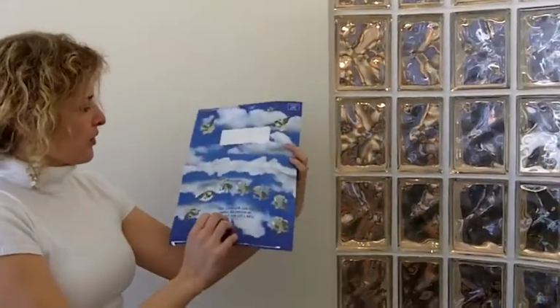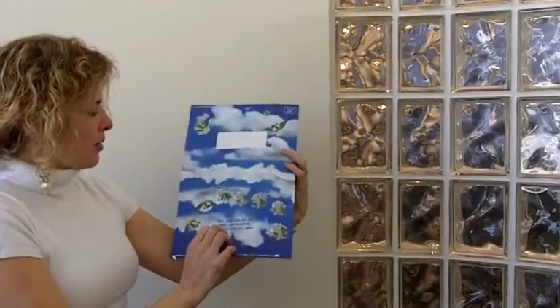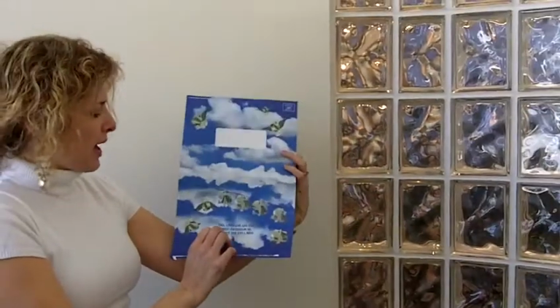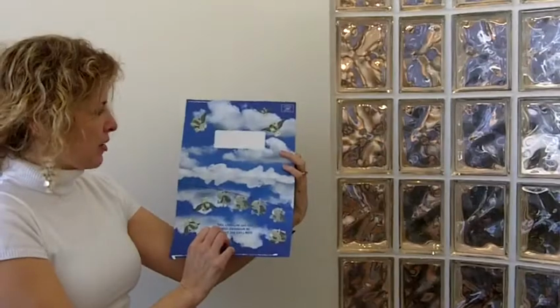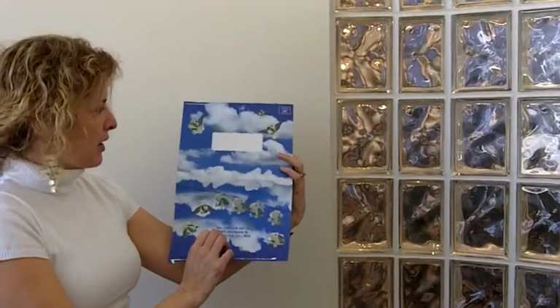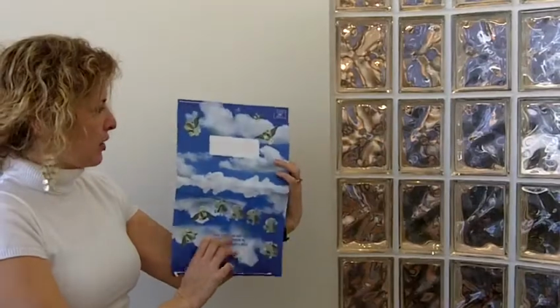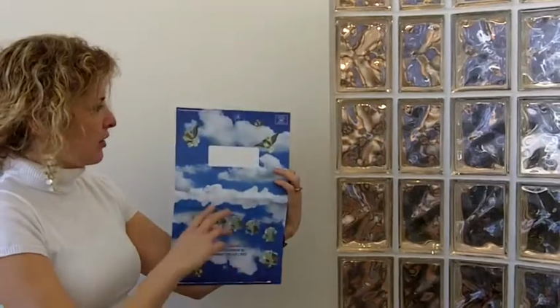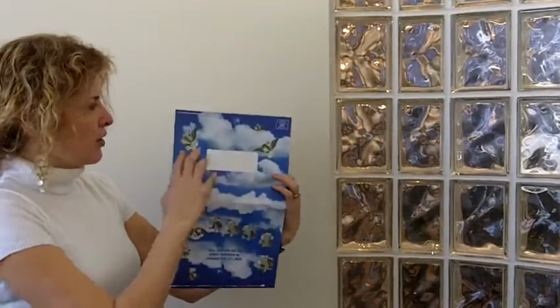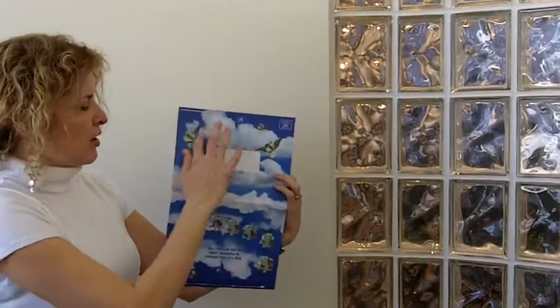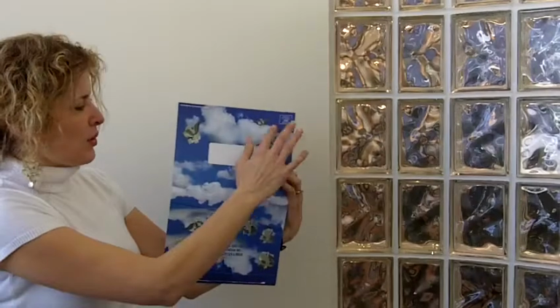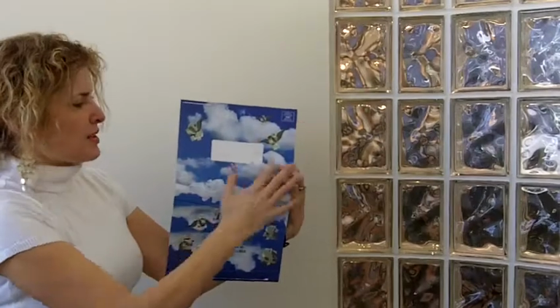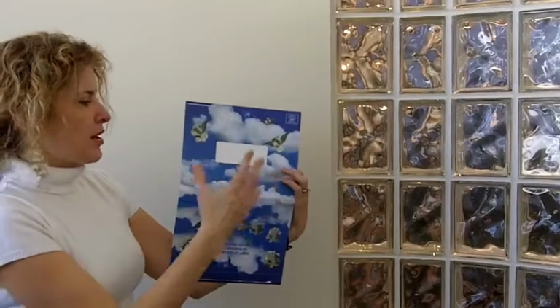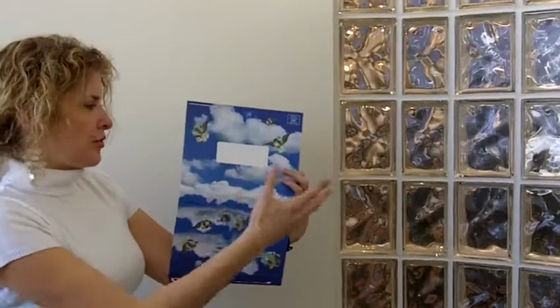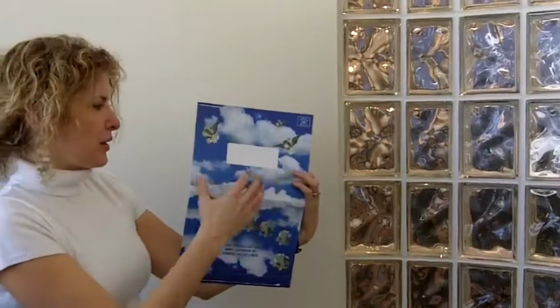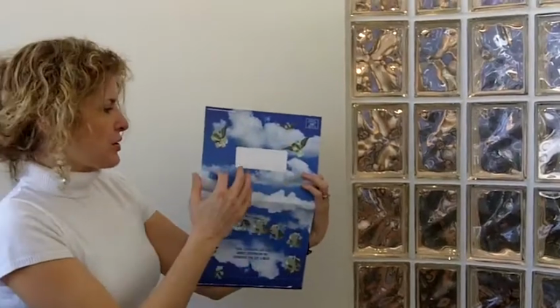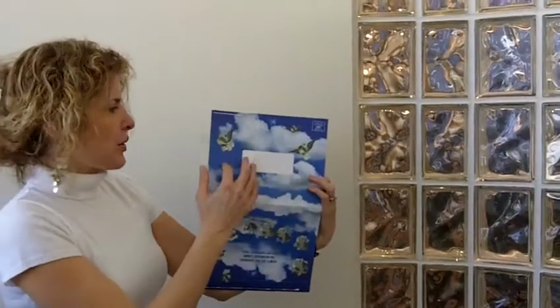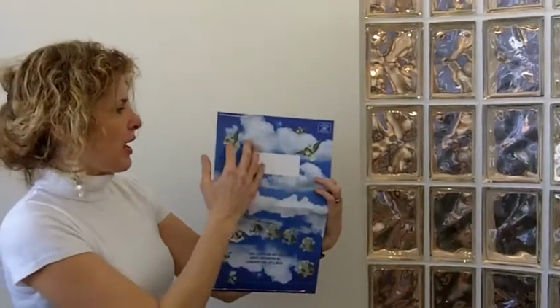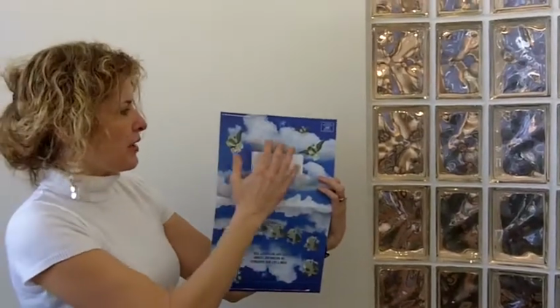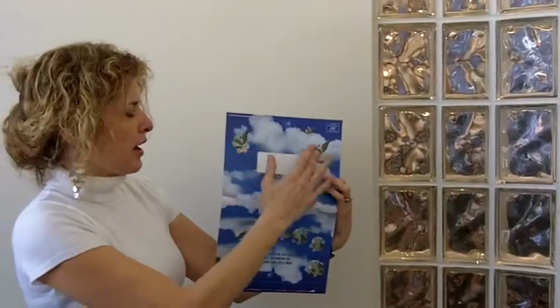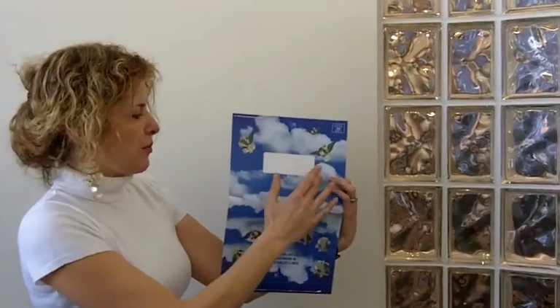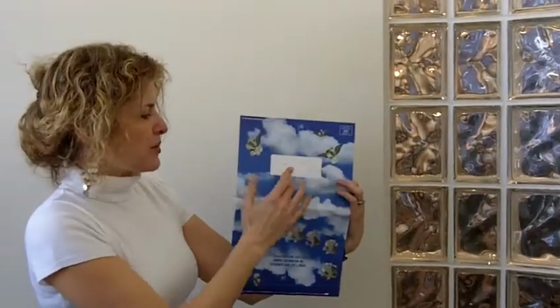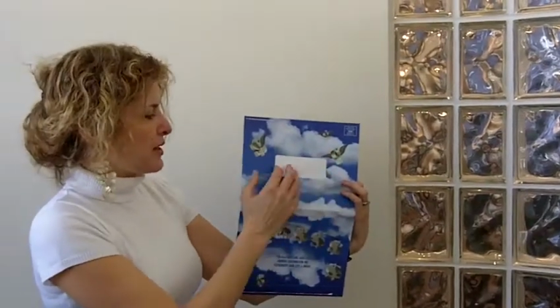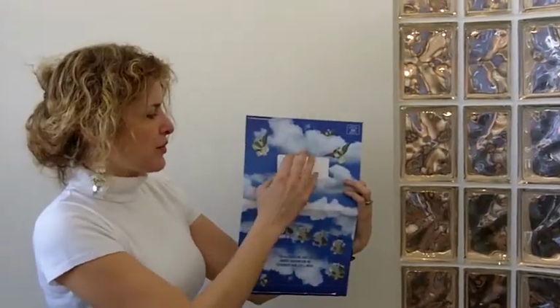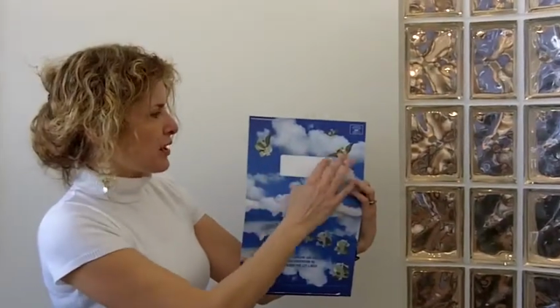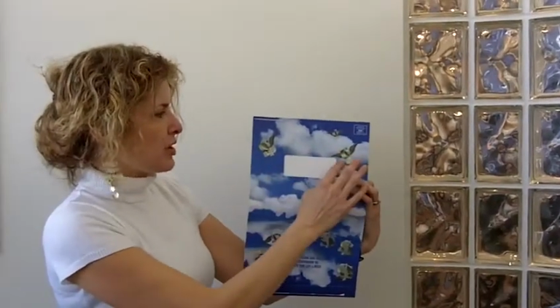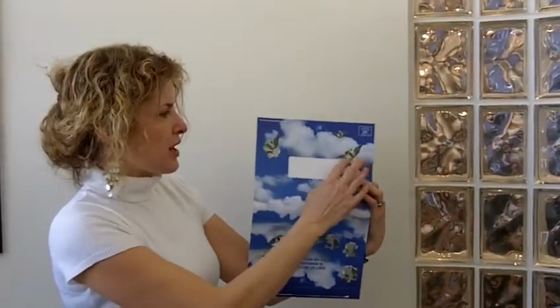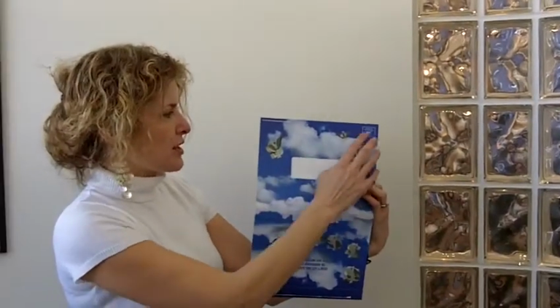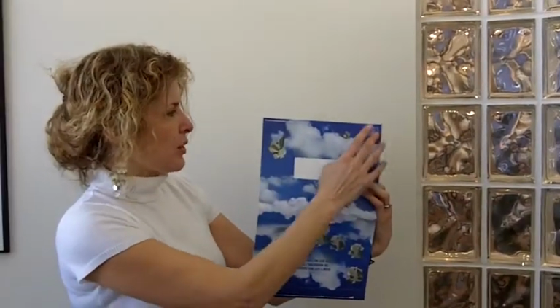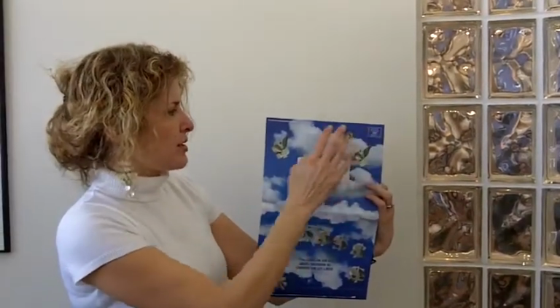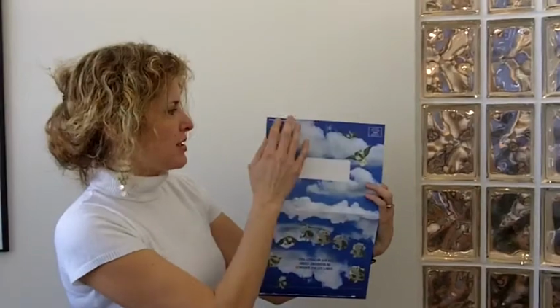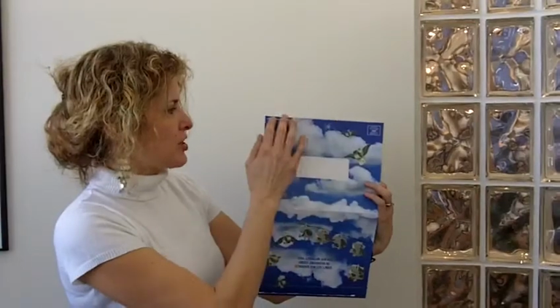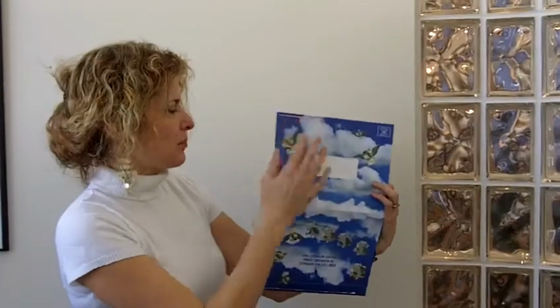The back of the mailer — it was a self-mailer — so you had the space for the address as well as the indicia.